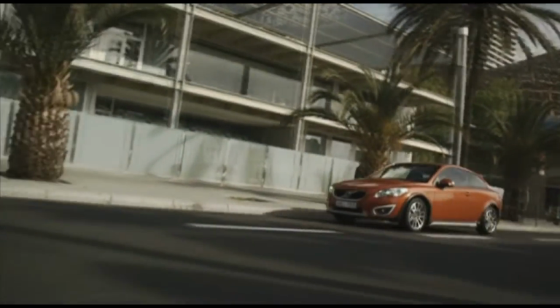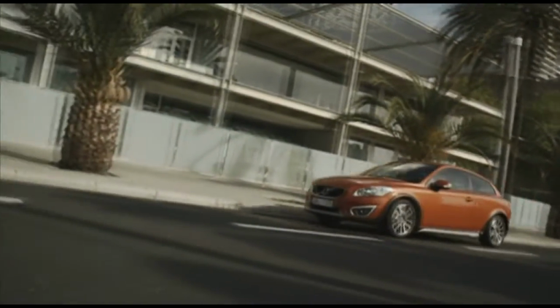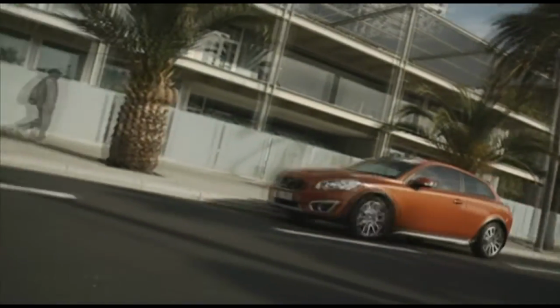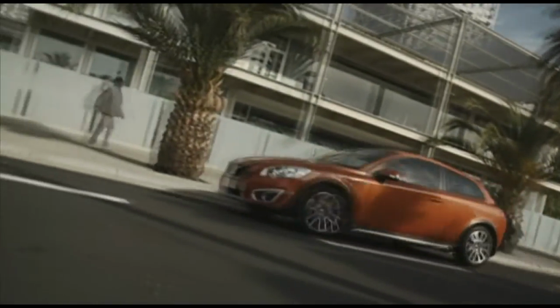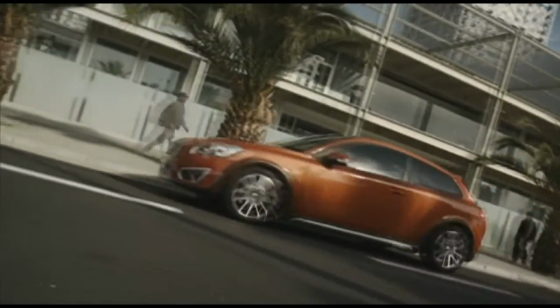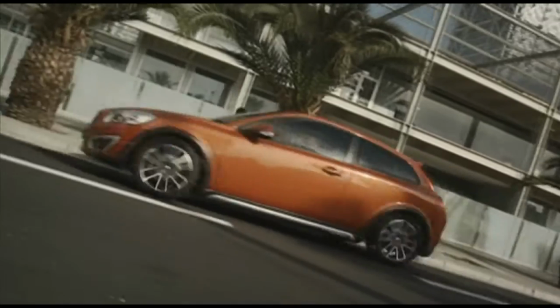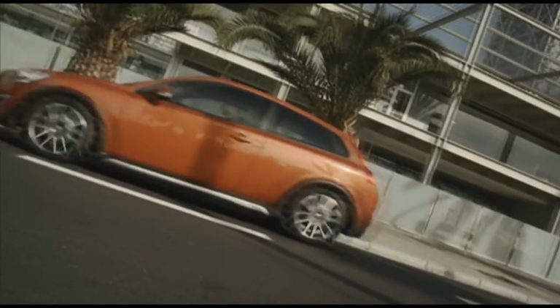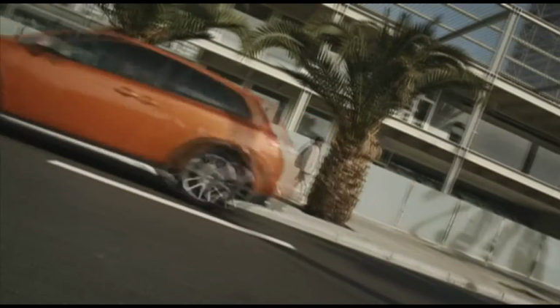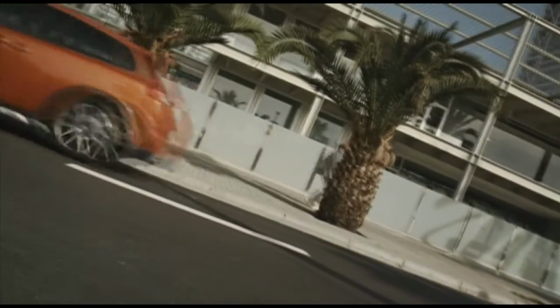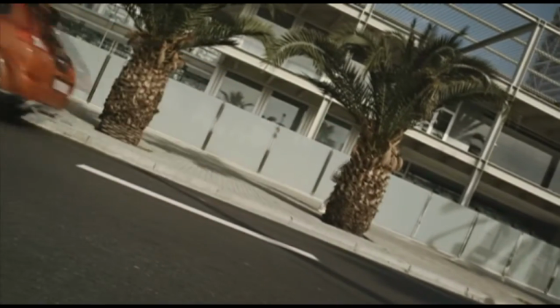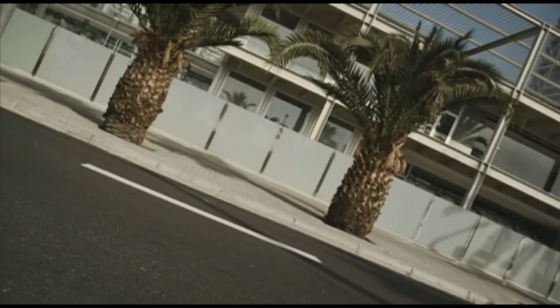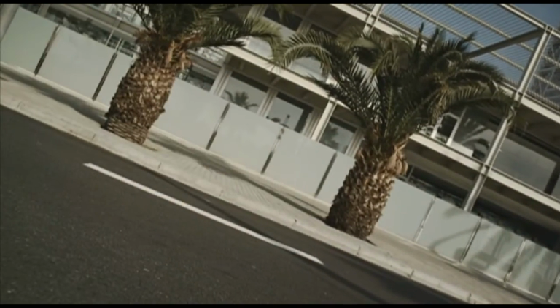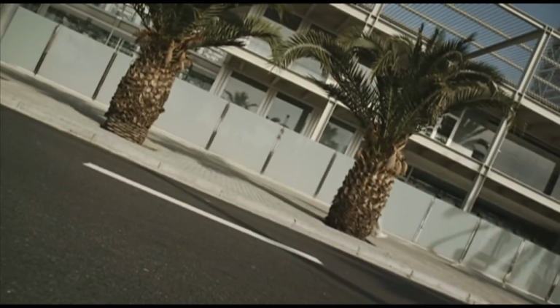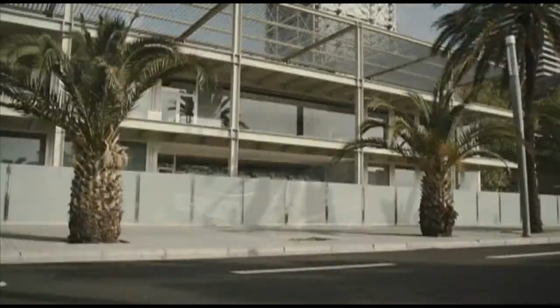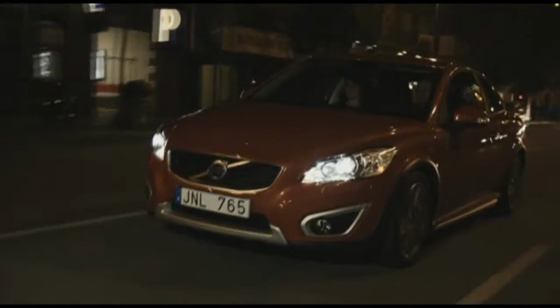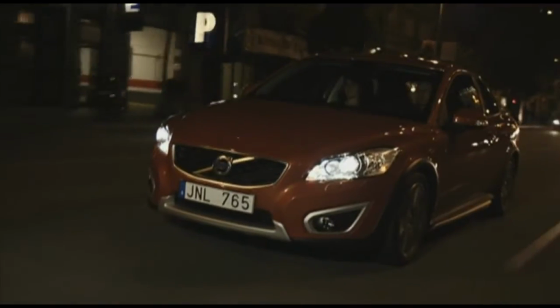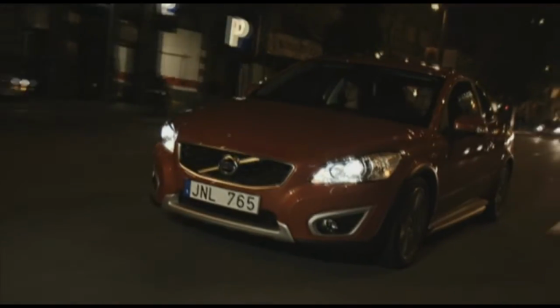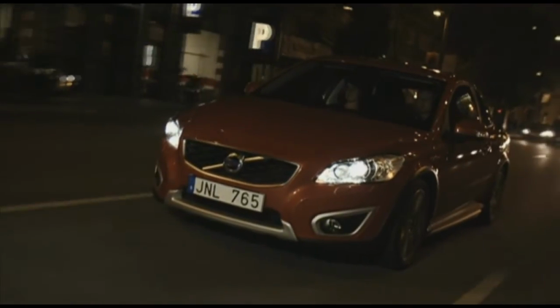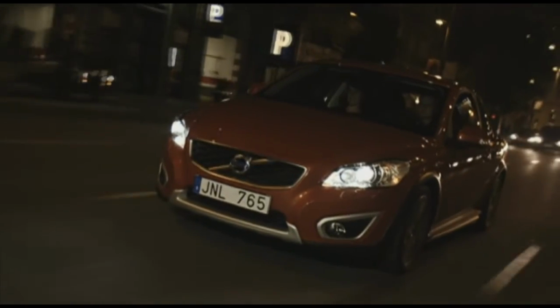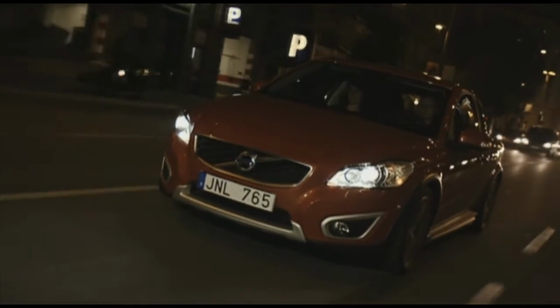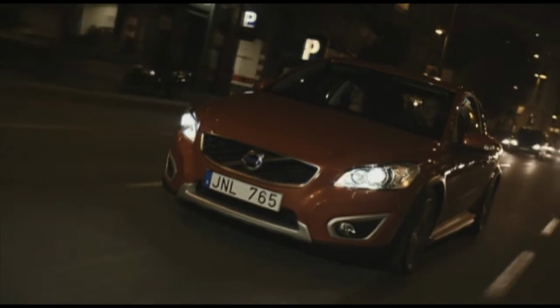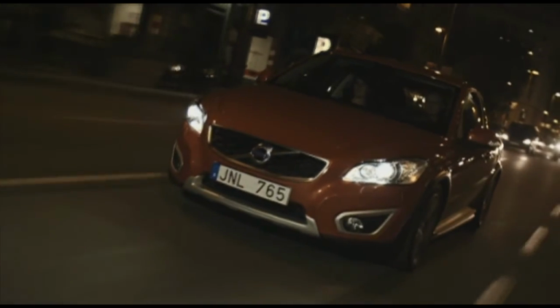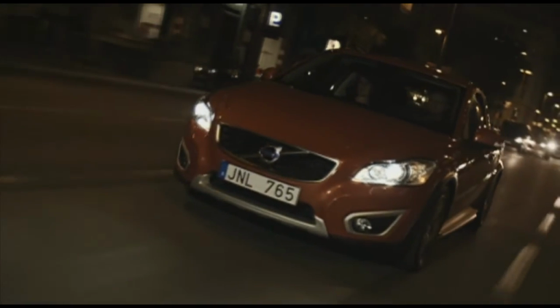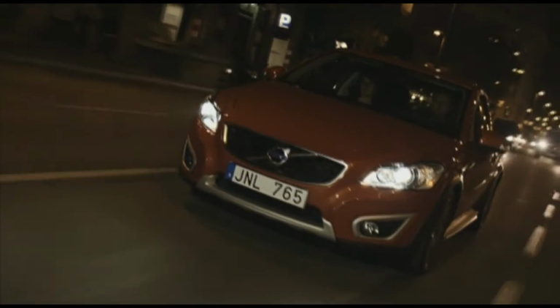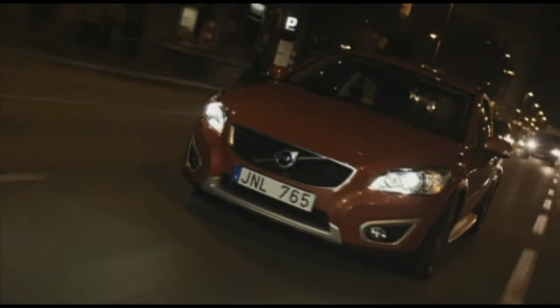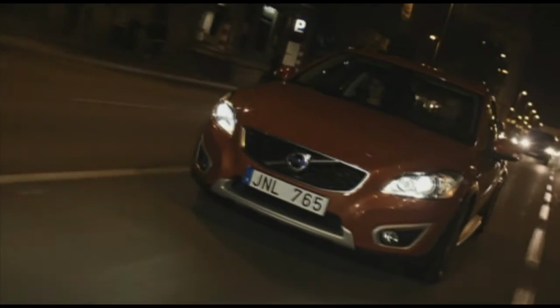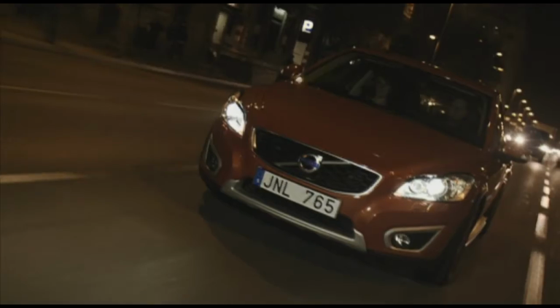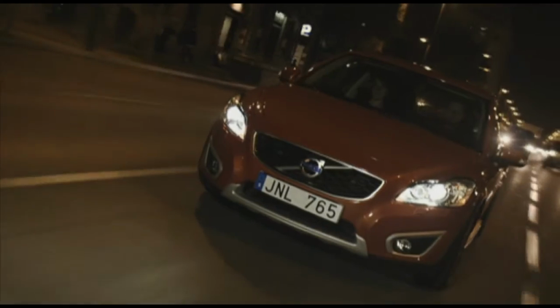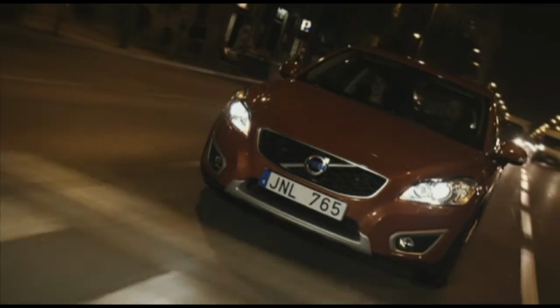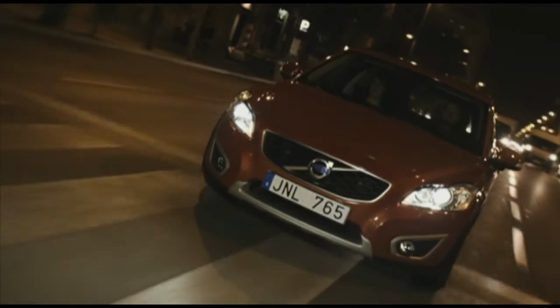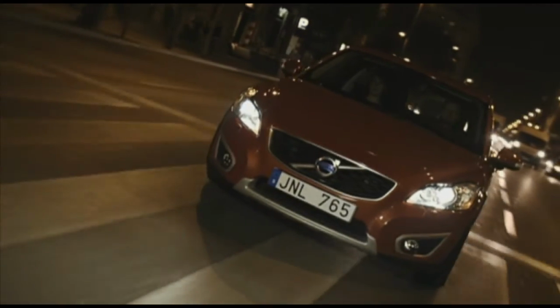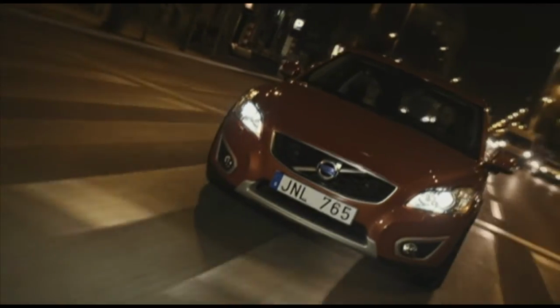Las motorizaciones disponibles serán 5 motores de gasolina y 4 diésel, que oscilan entre los 100 y 220 caballos.